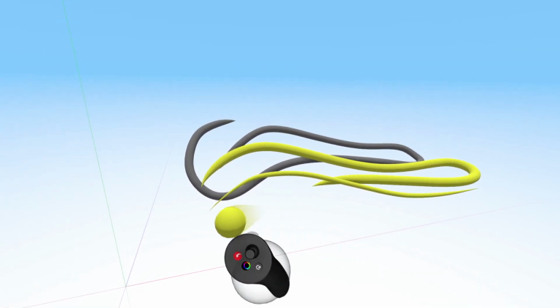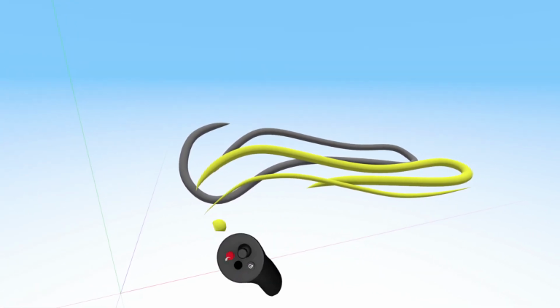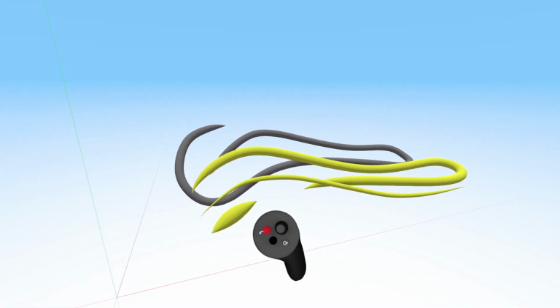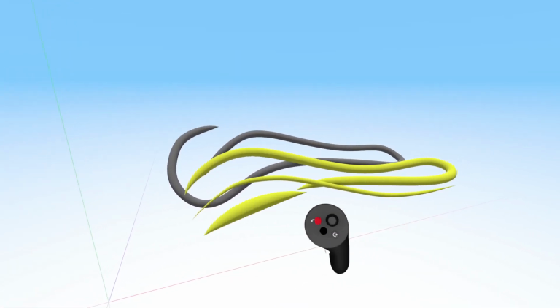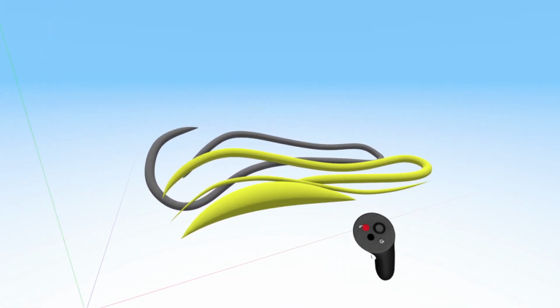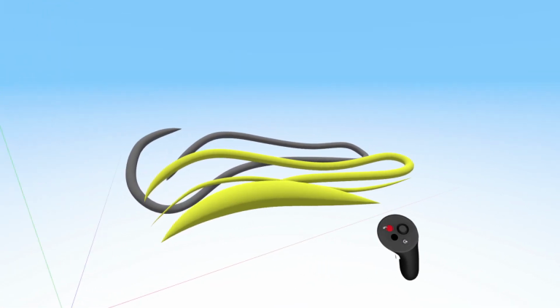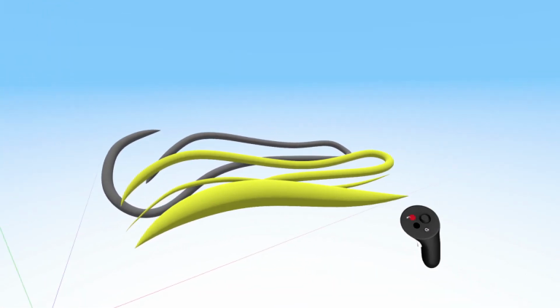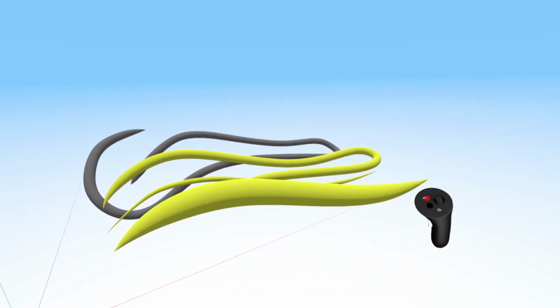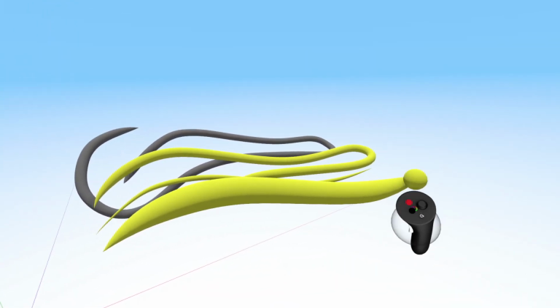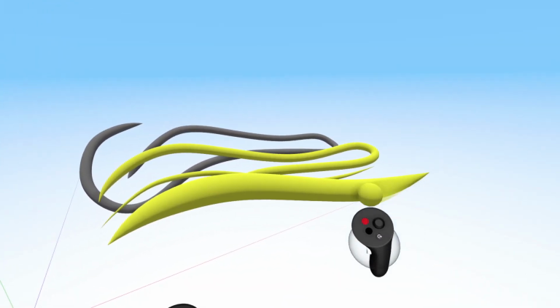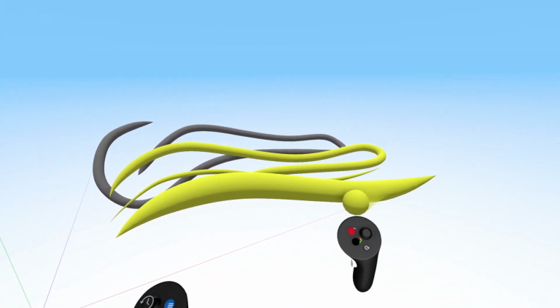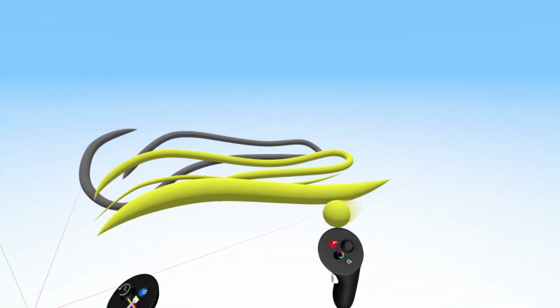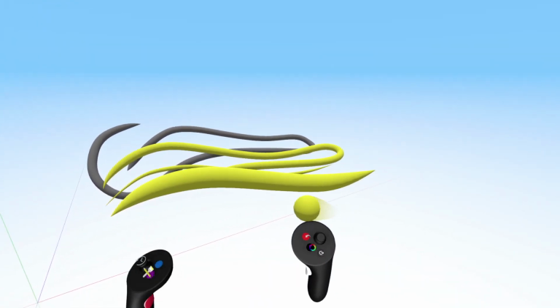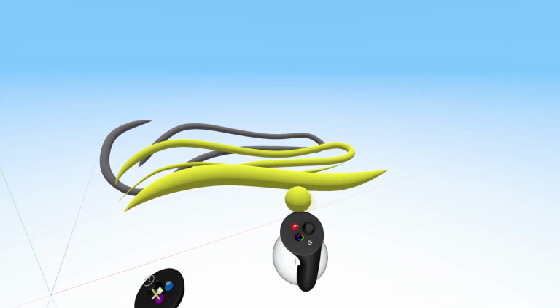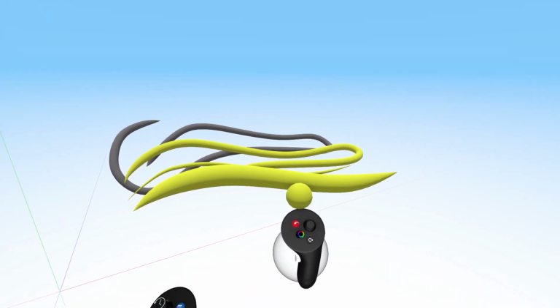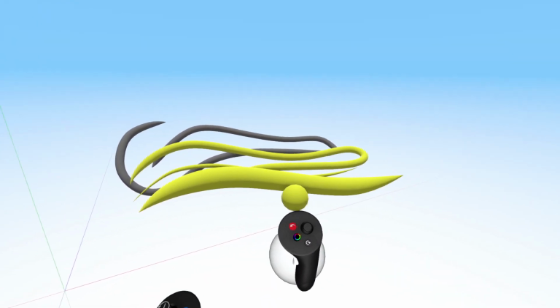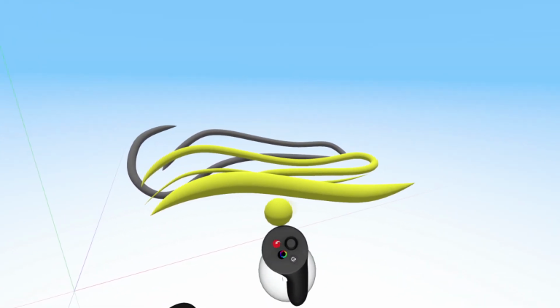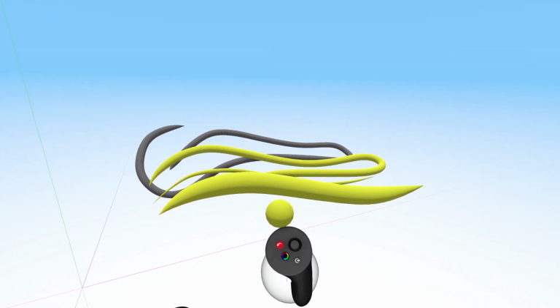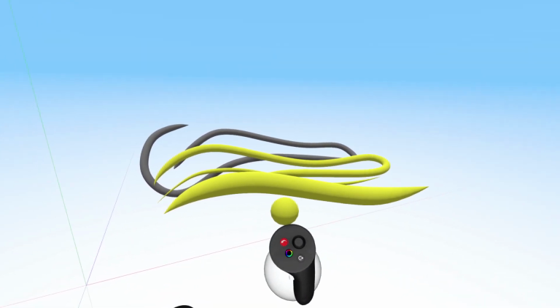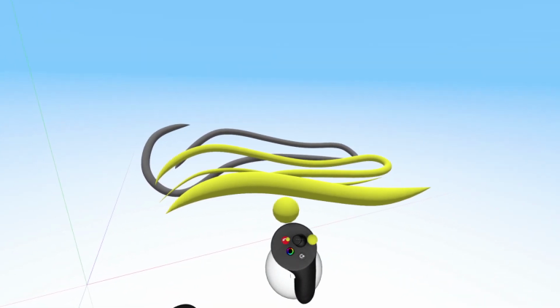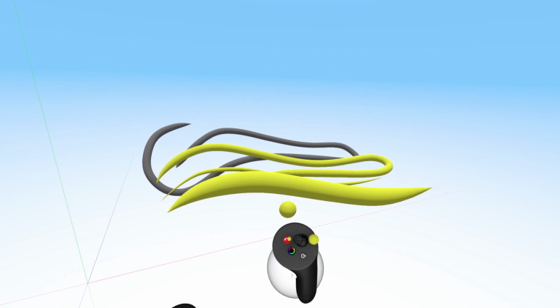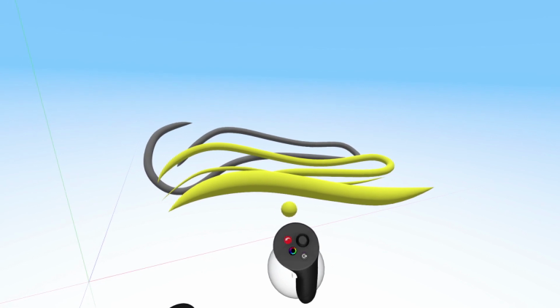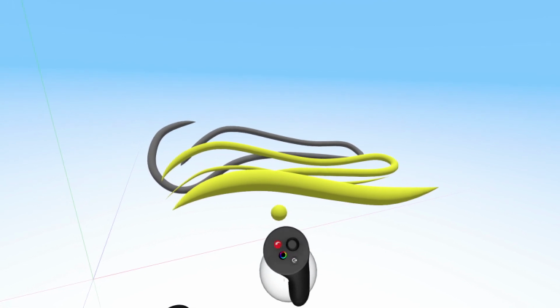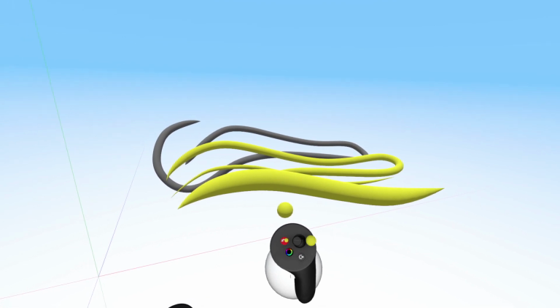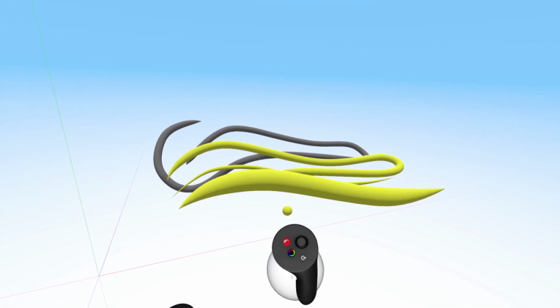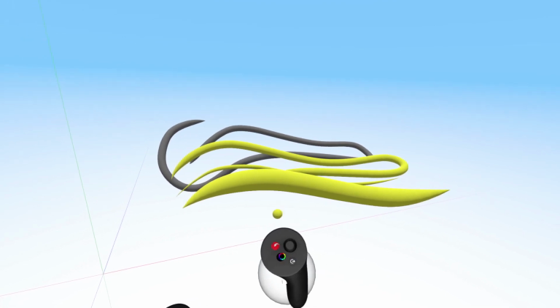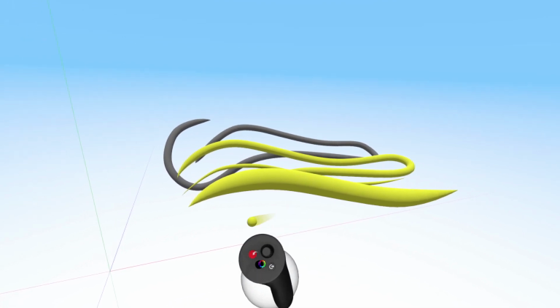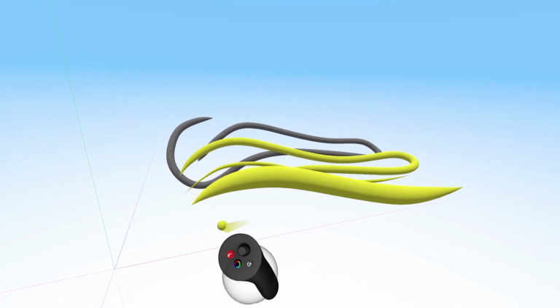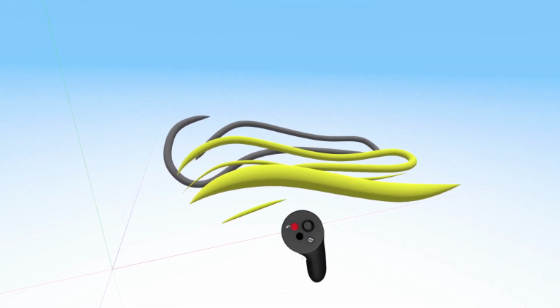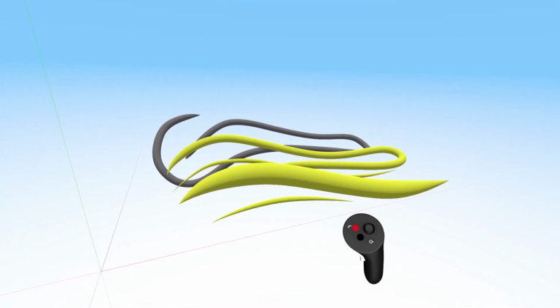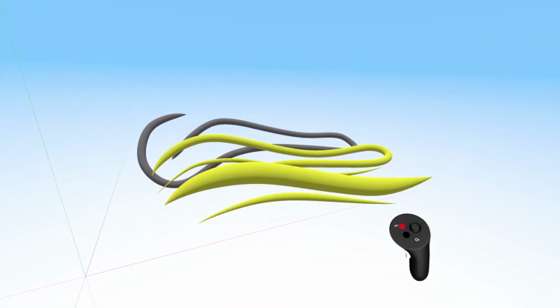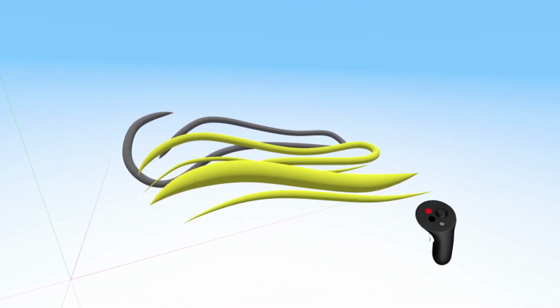Try sketching a few different strokes in different sizes and colors.